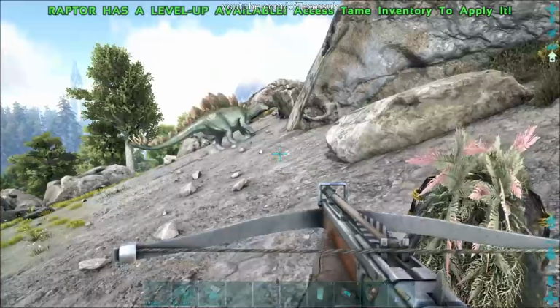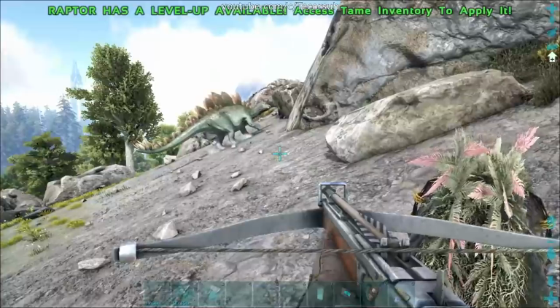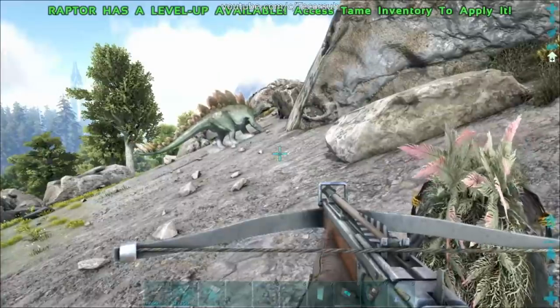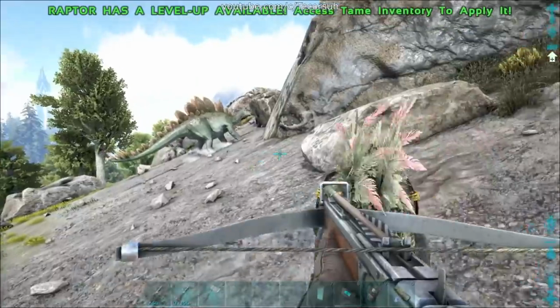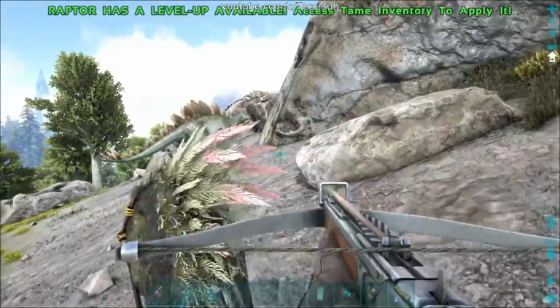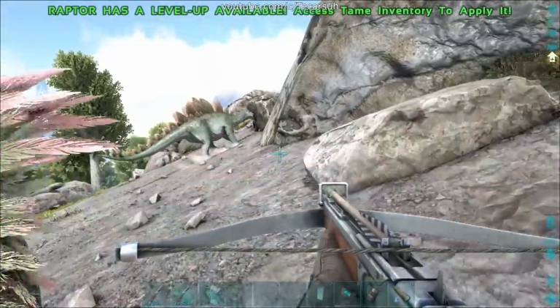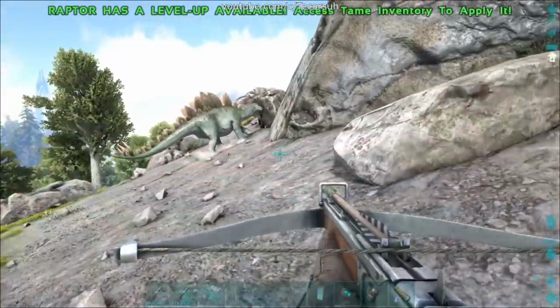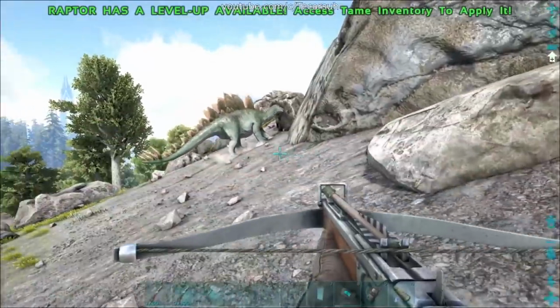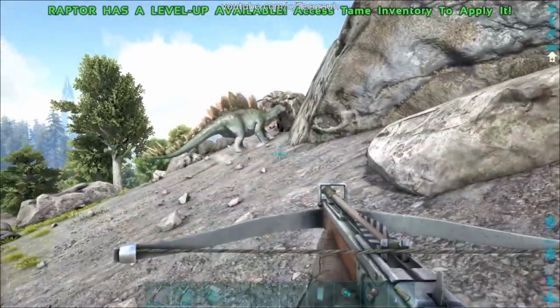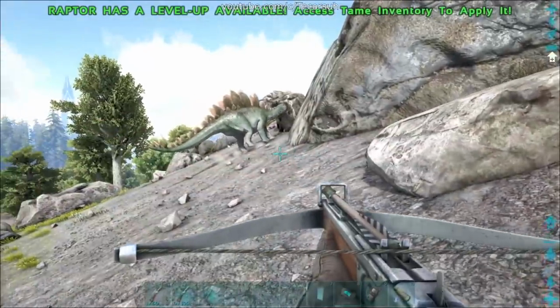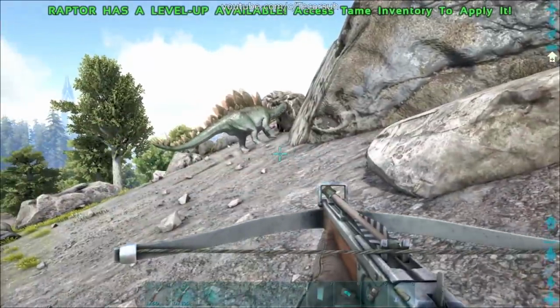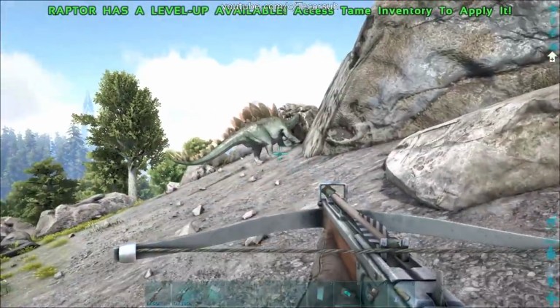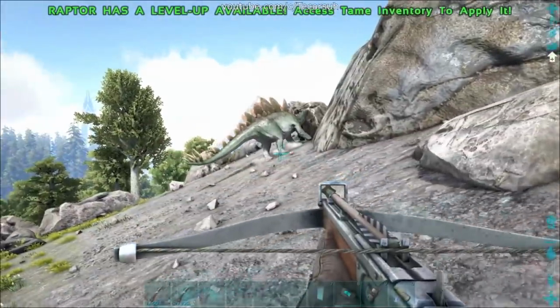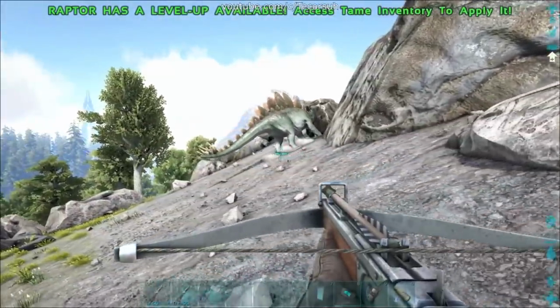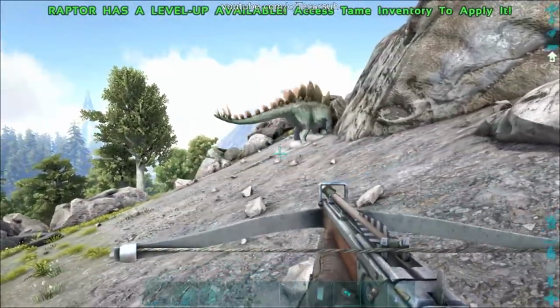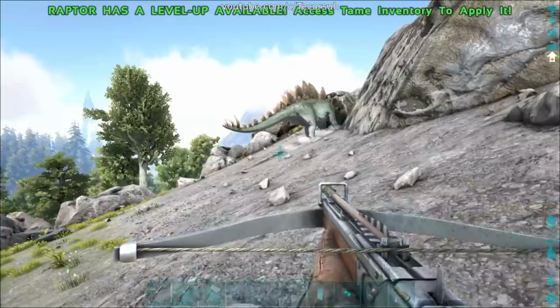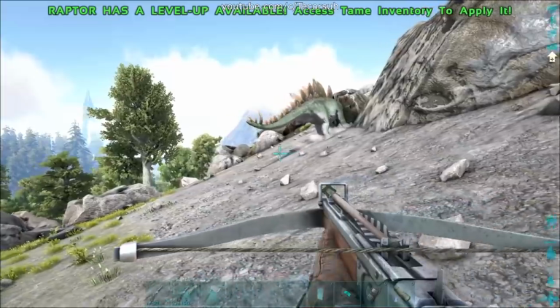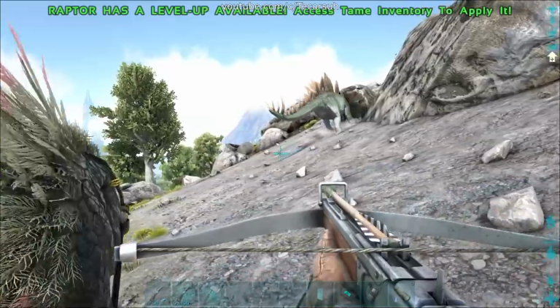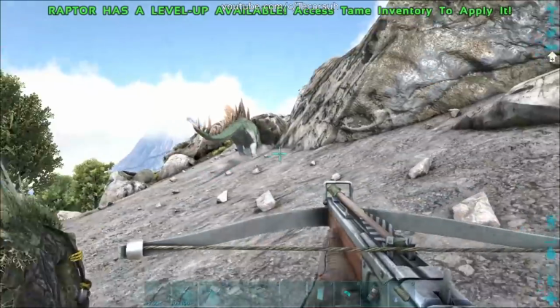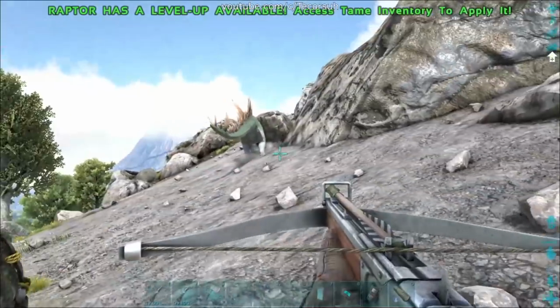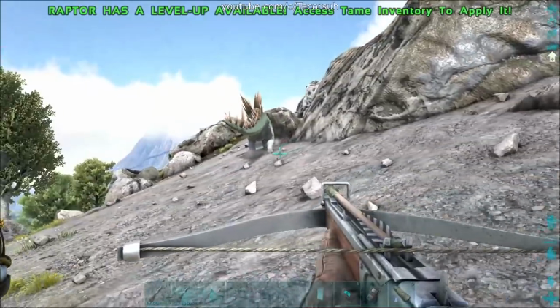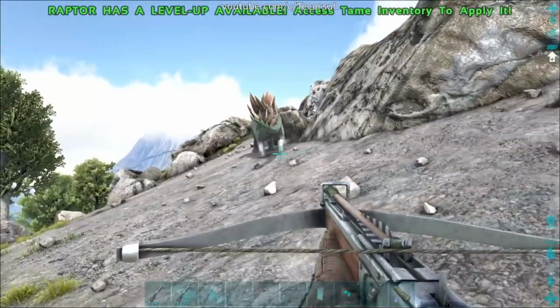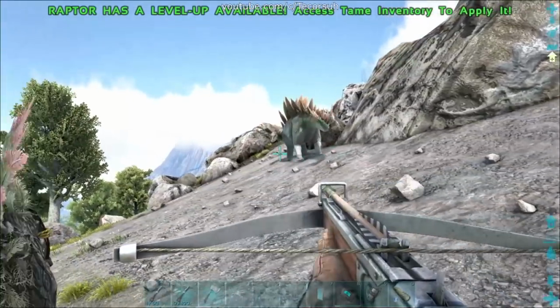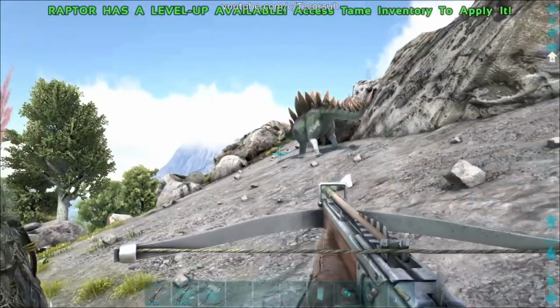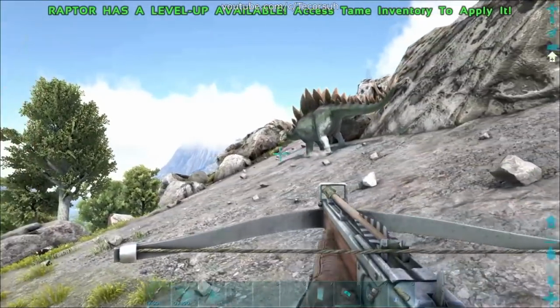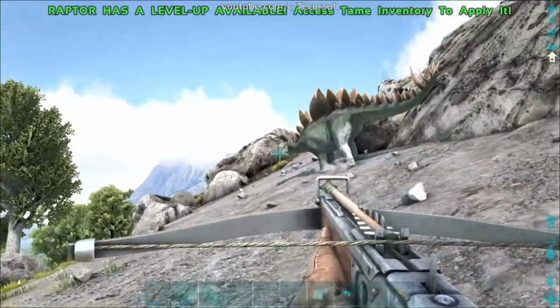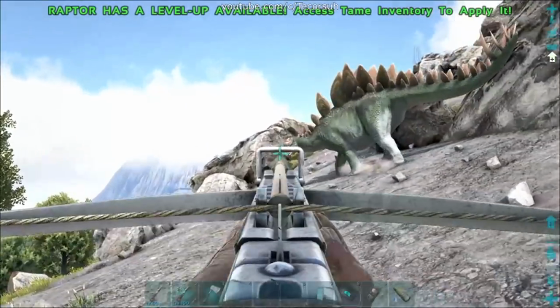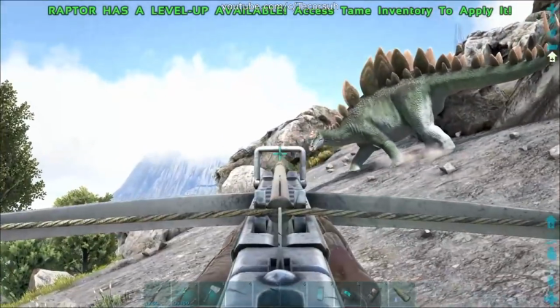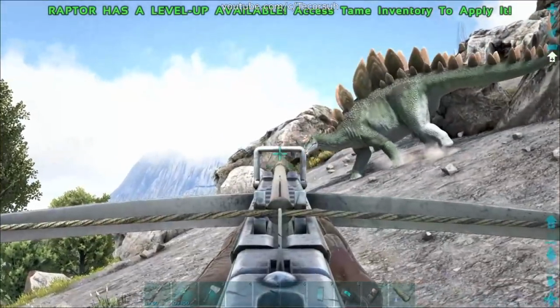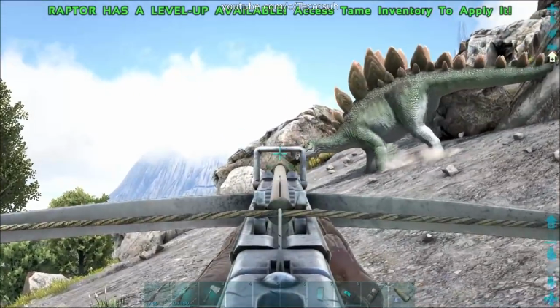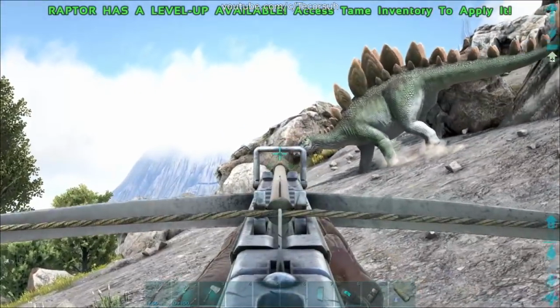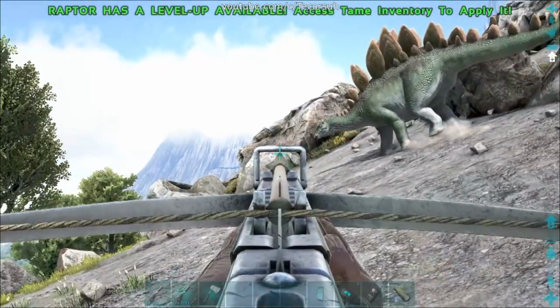Luckily, they are slow enough to be easily outrun with some stat points into speed. If you're not fast enough, you could use a mount that you can use weapons while riding, such as a raptor or an equus.